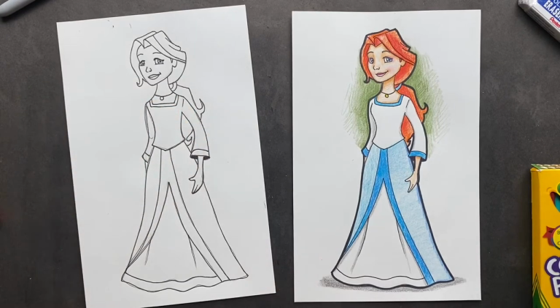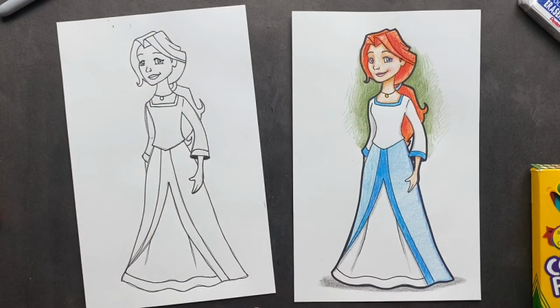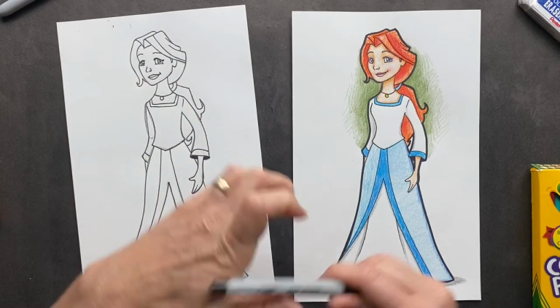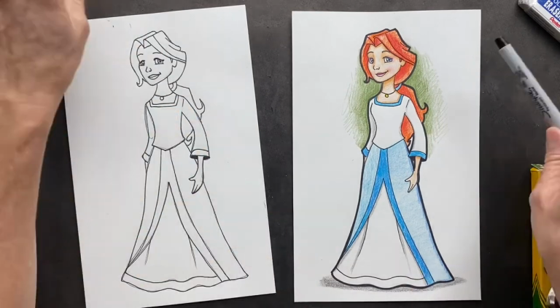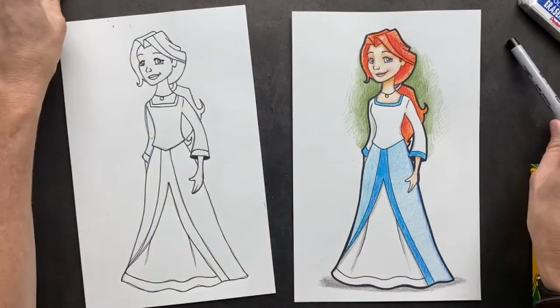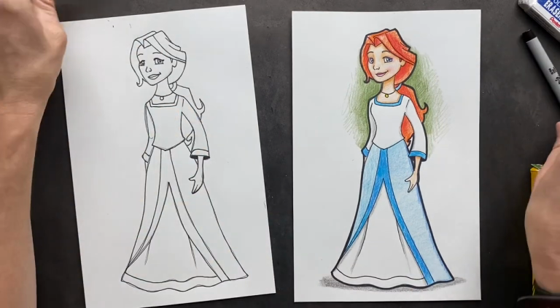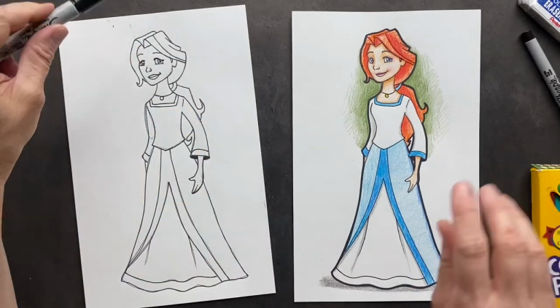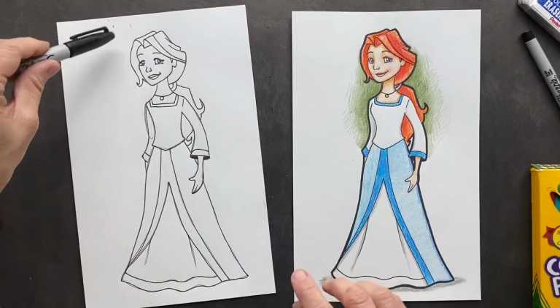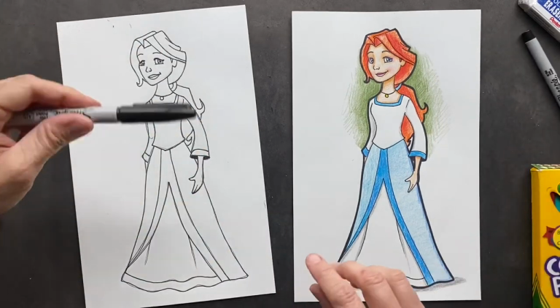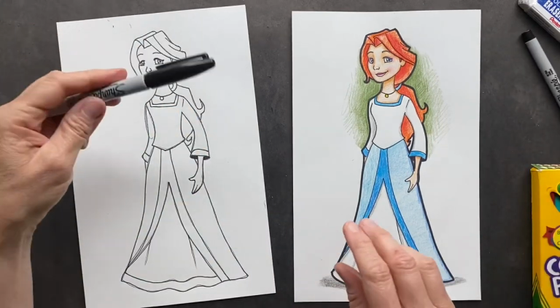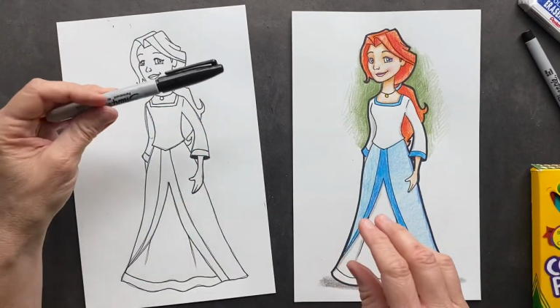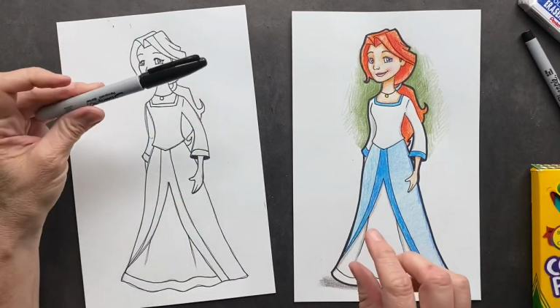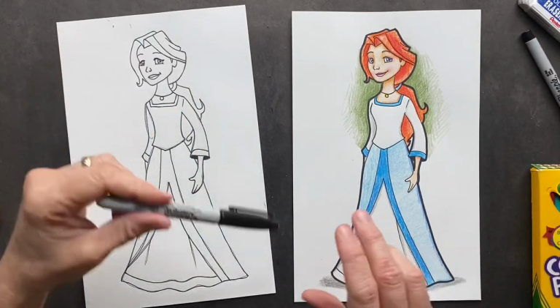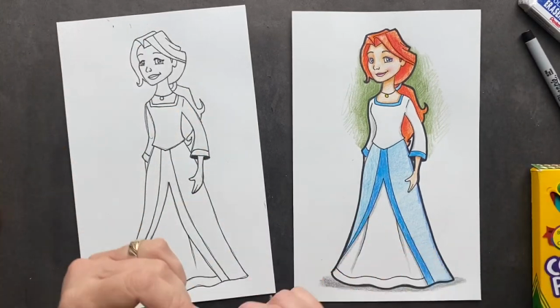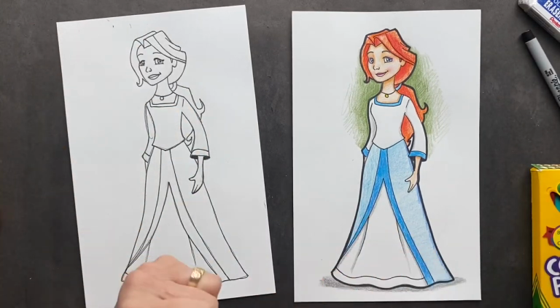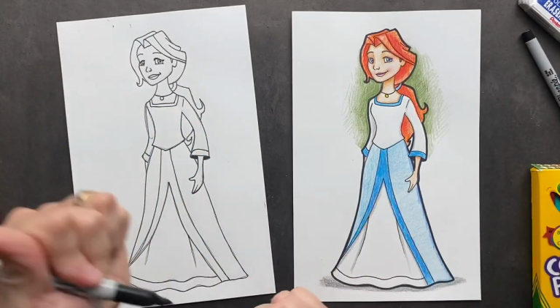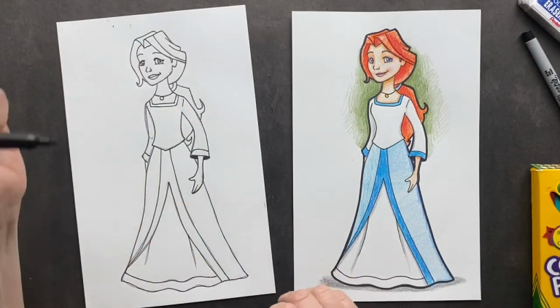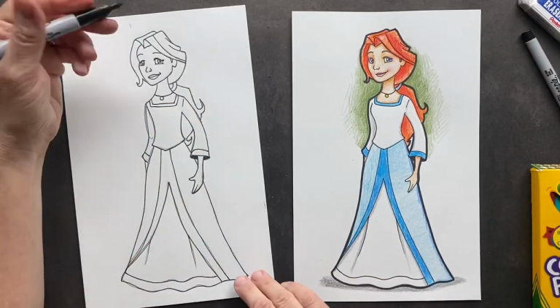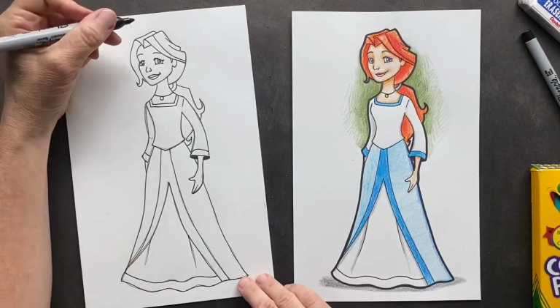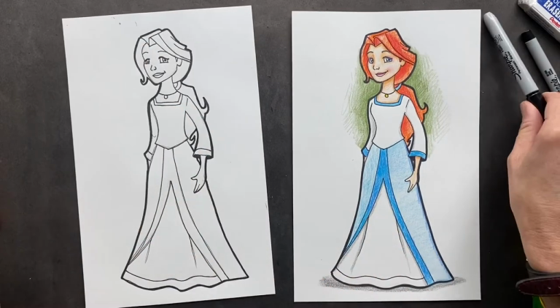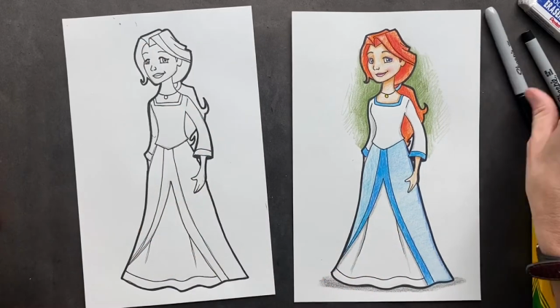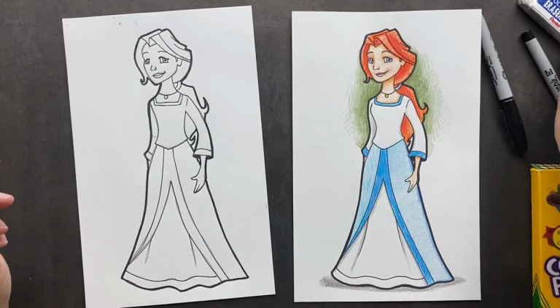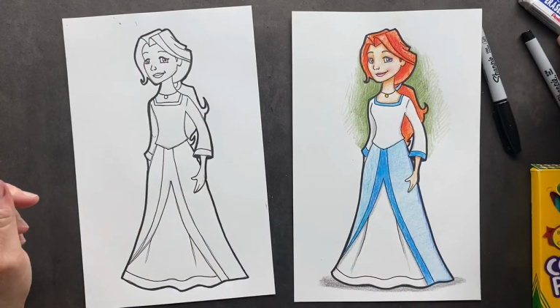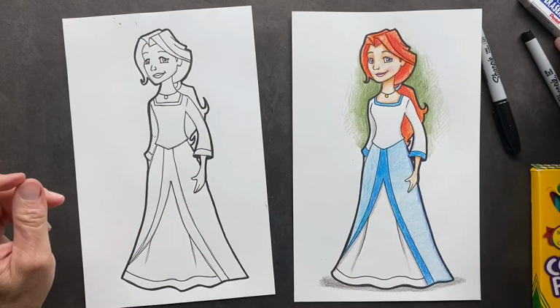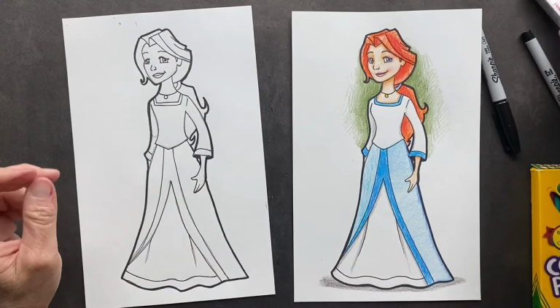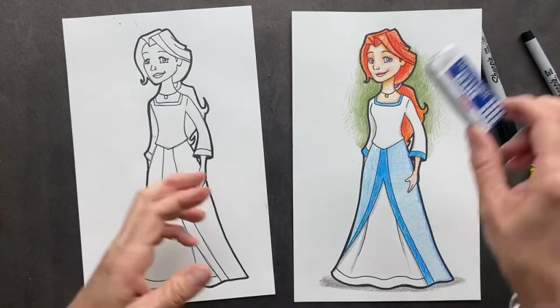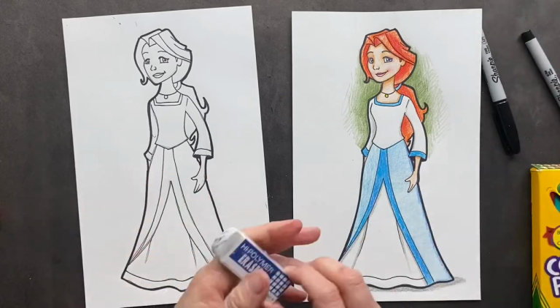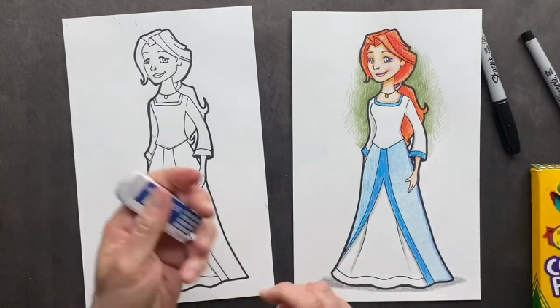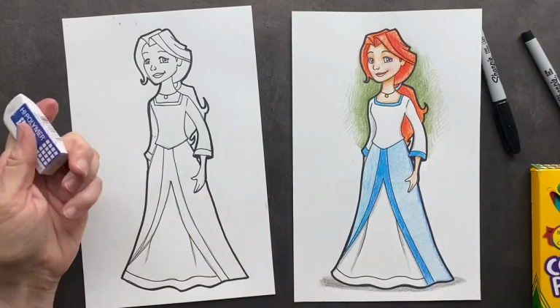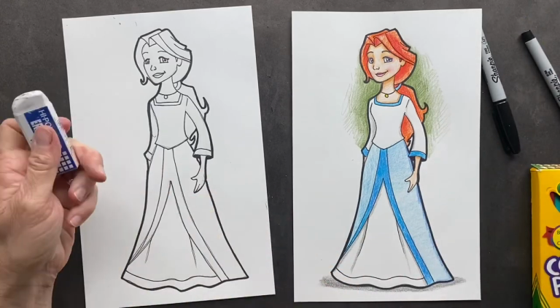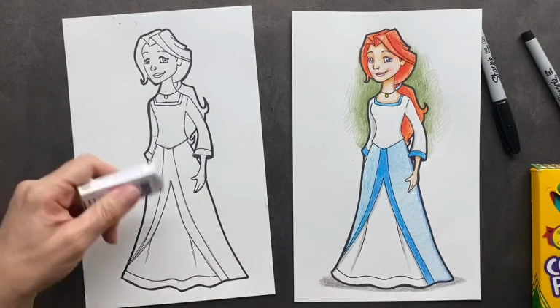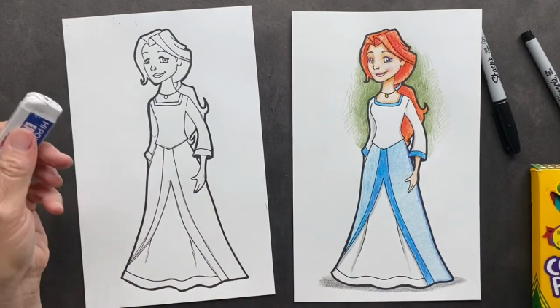So now go around the outside with thick Sharpie. Take your eraser and erase.